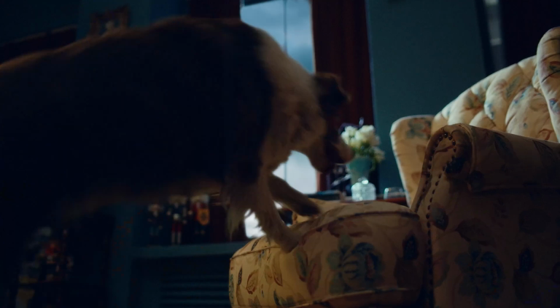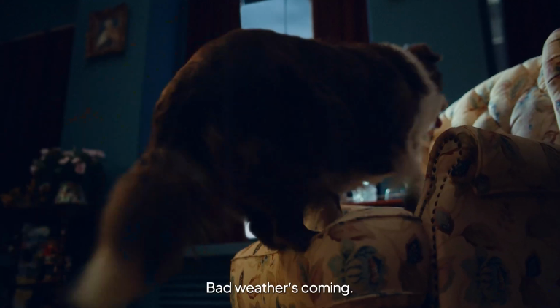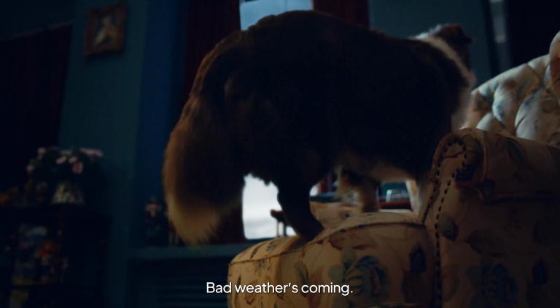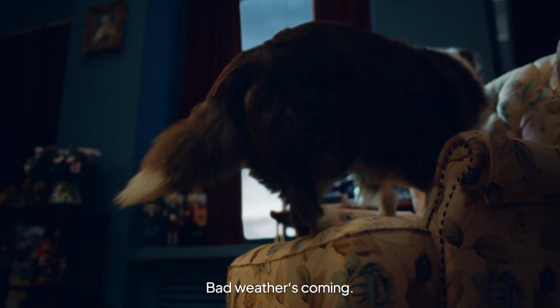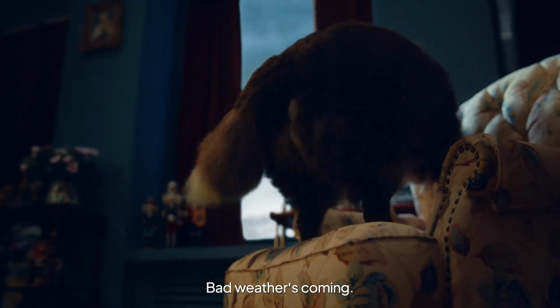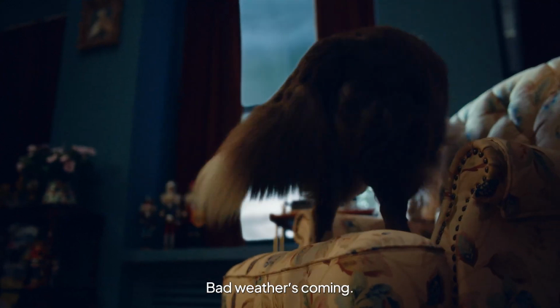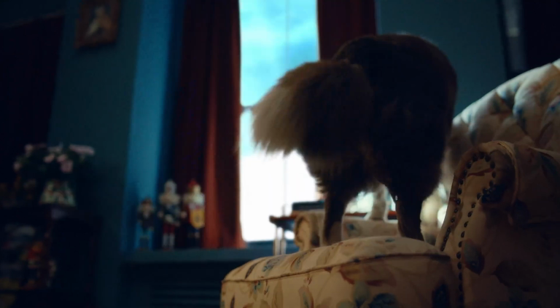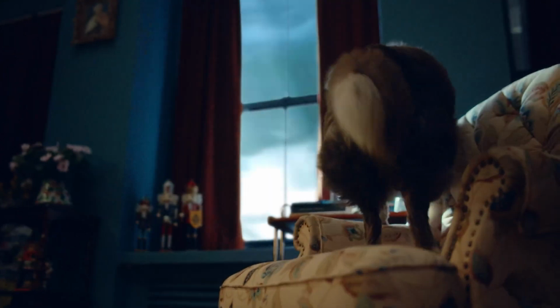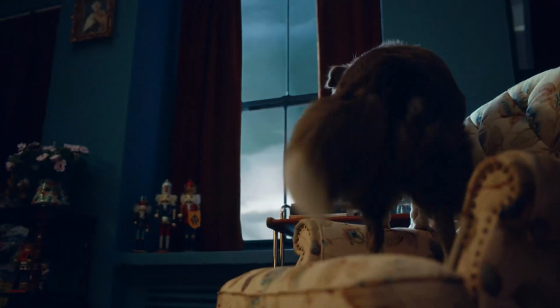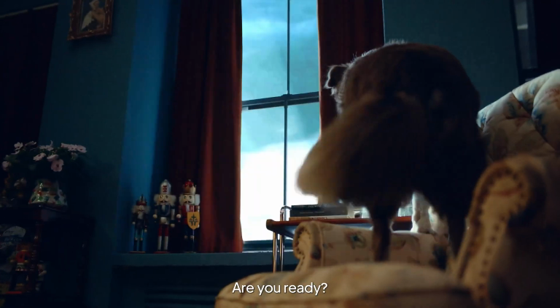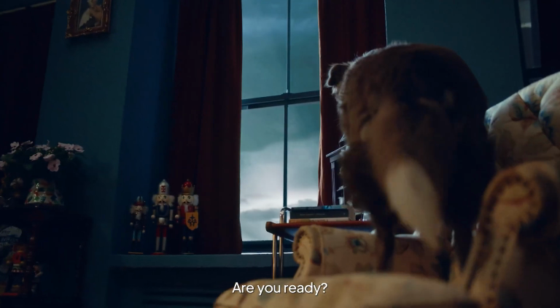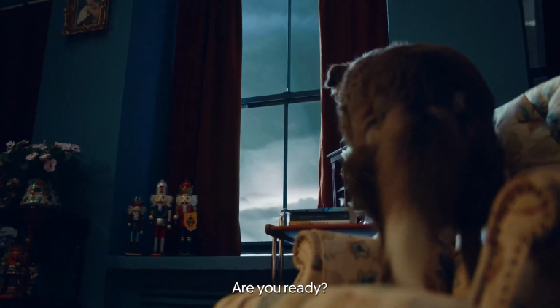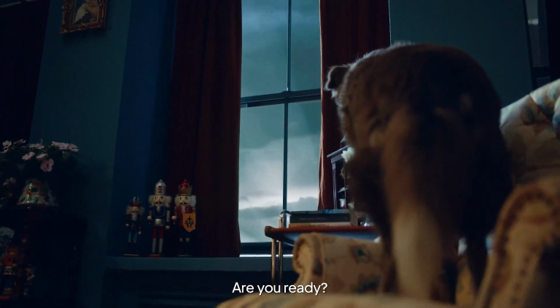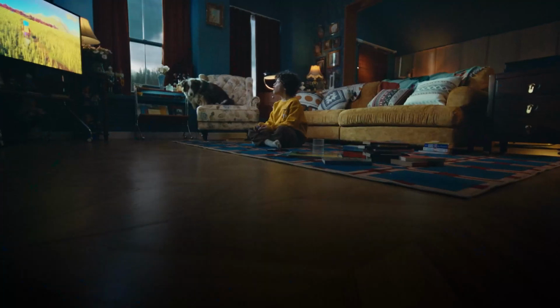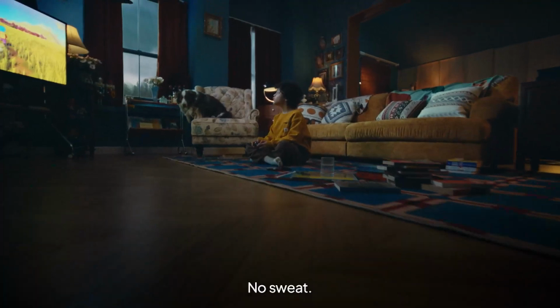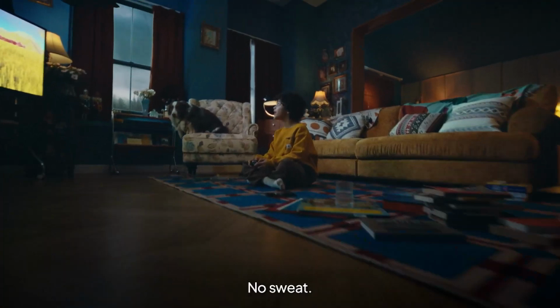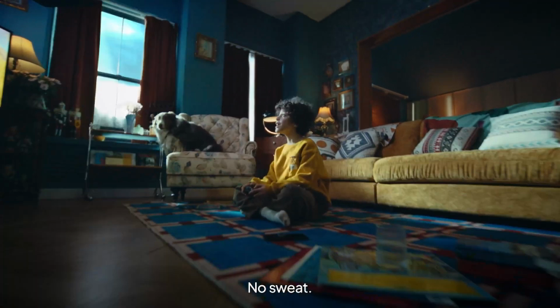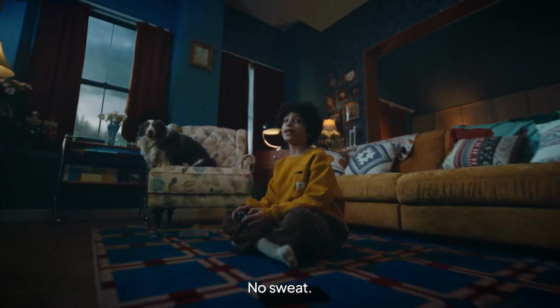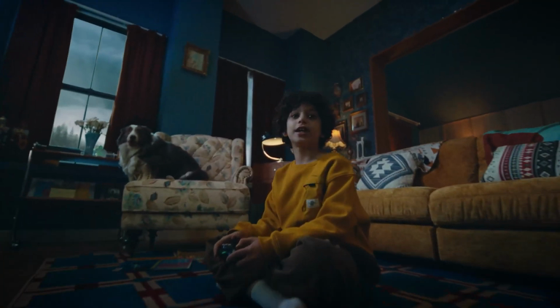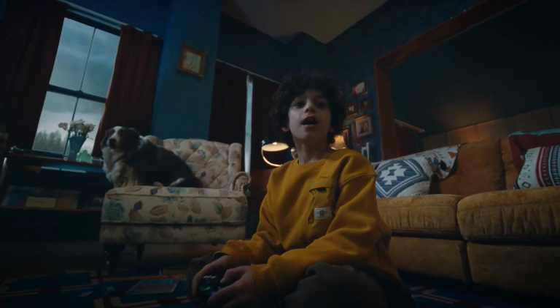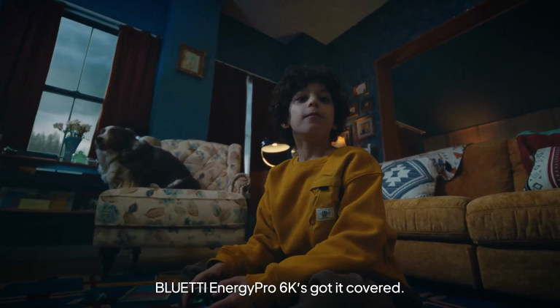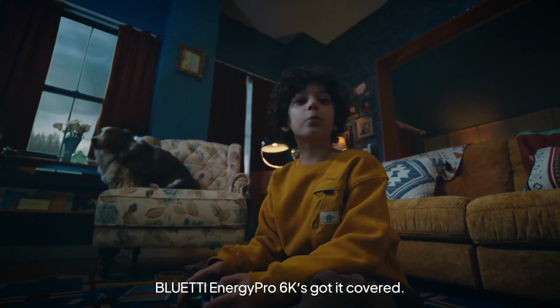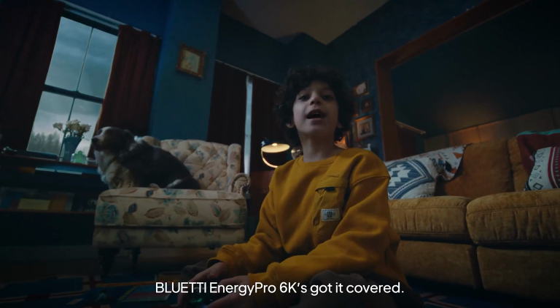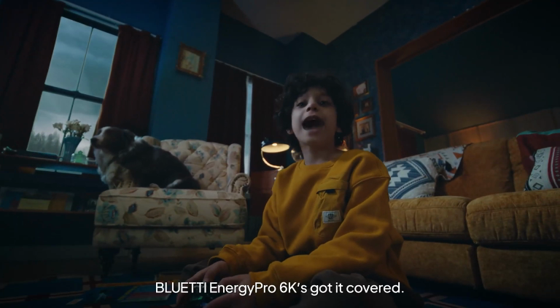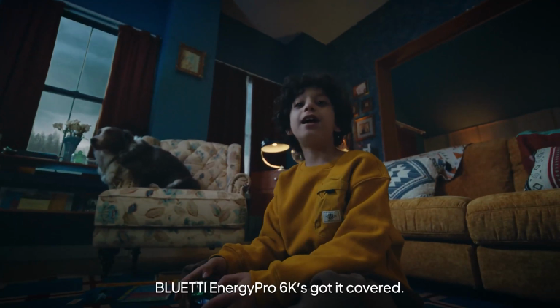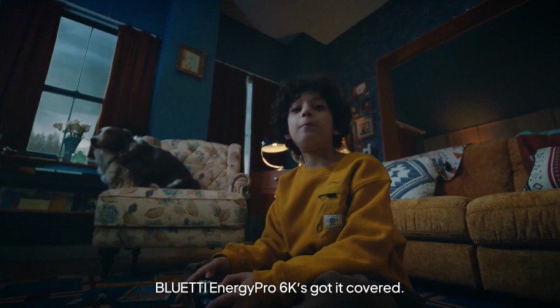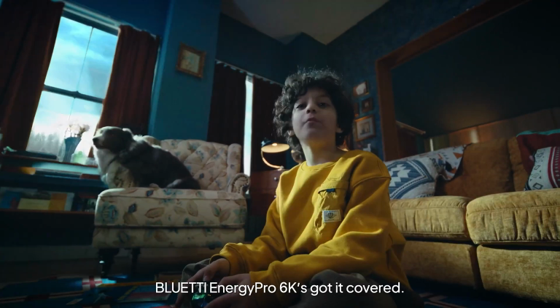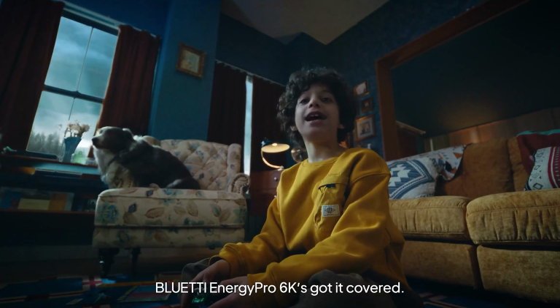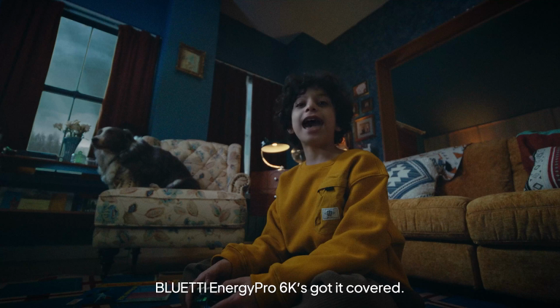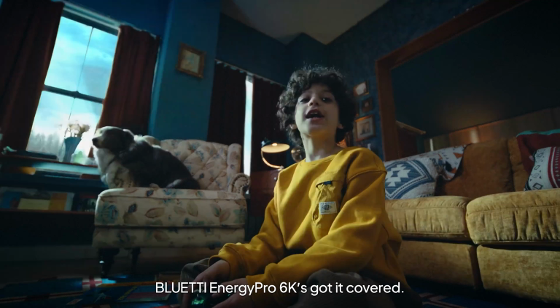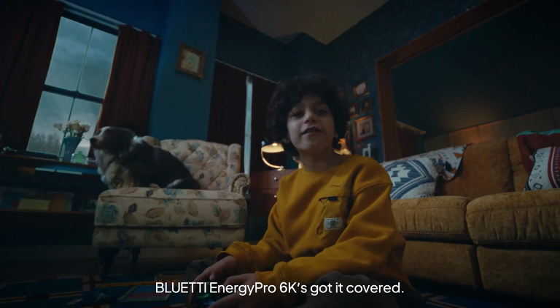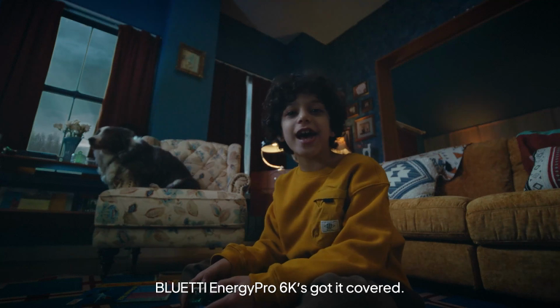Bad weather's coming. Are you ready? No sweat. Bluetti Energy Pro 6 has got it covered.